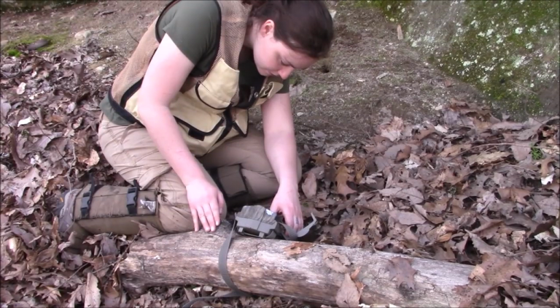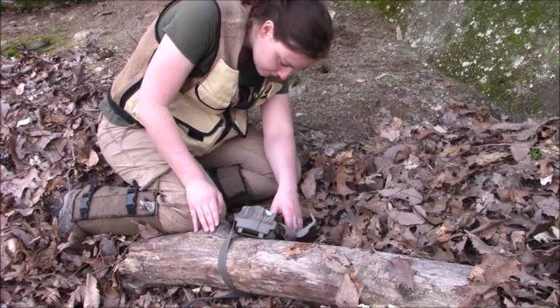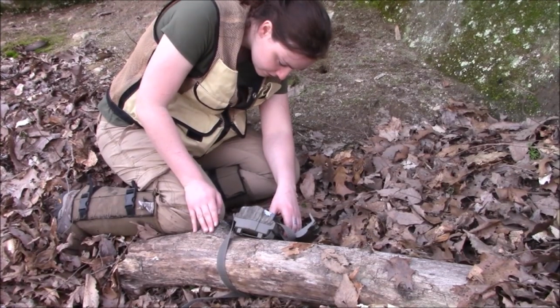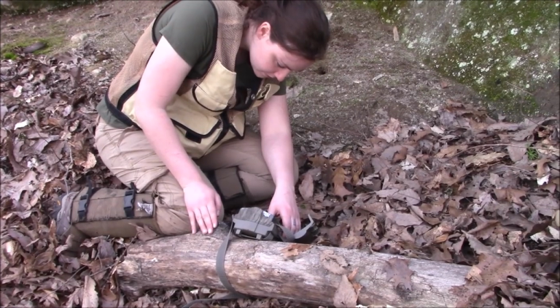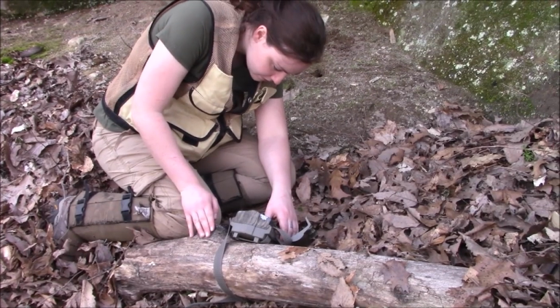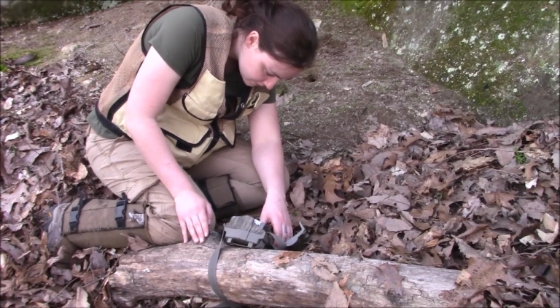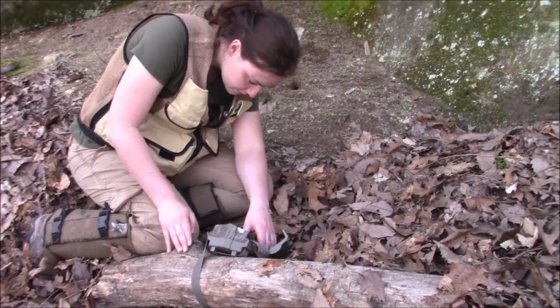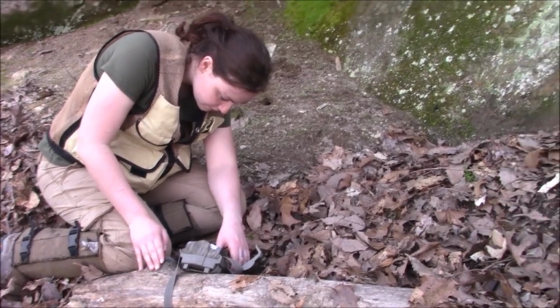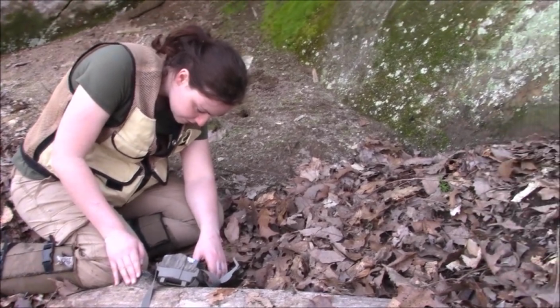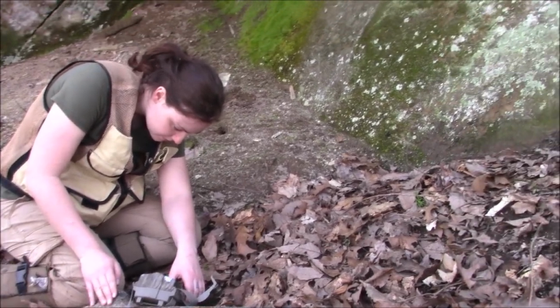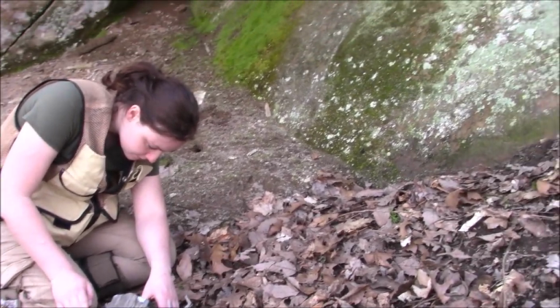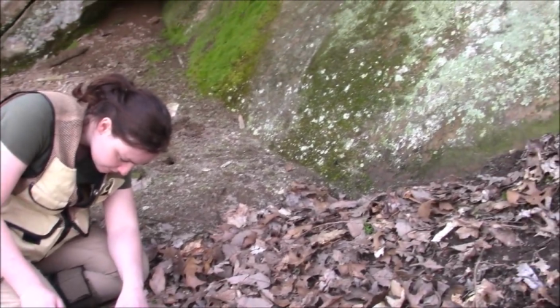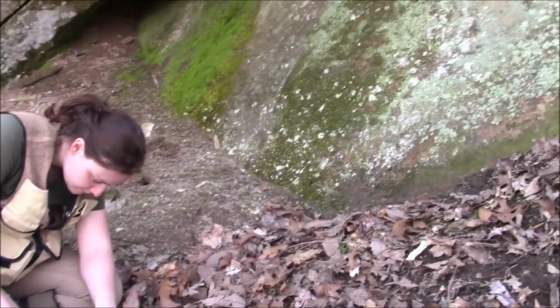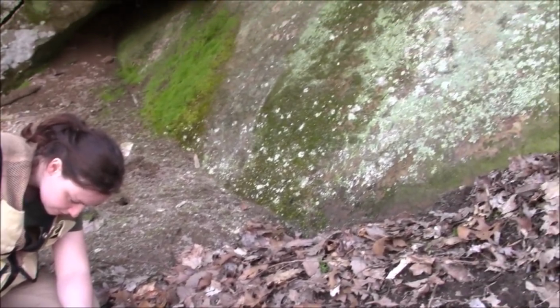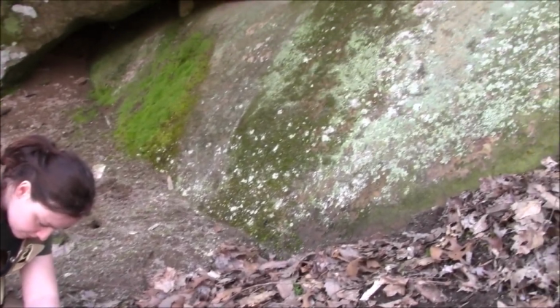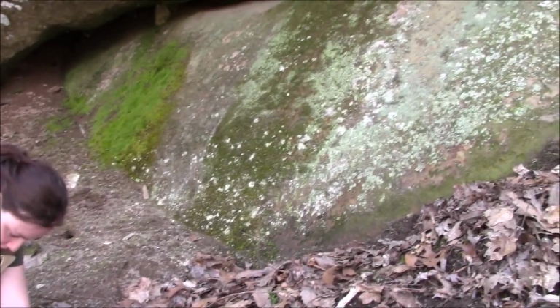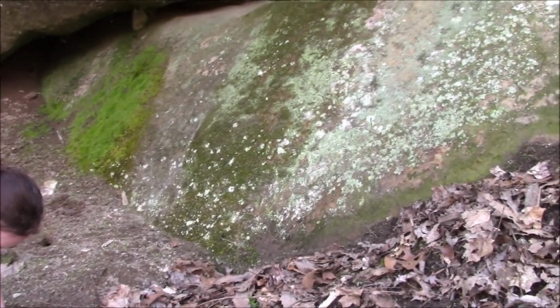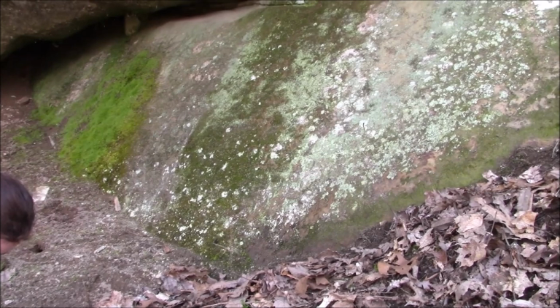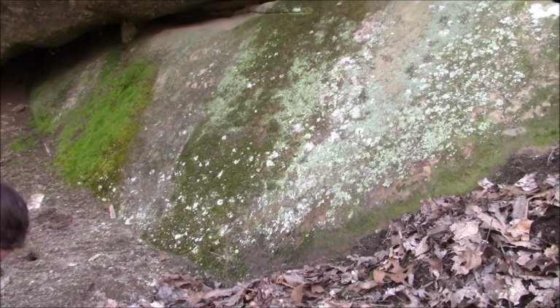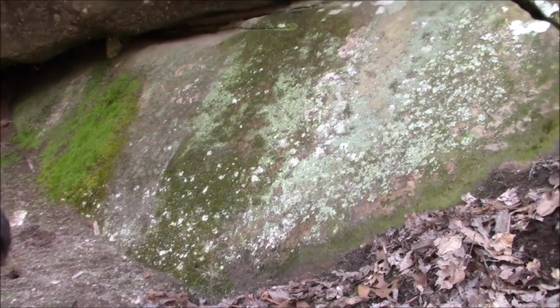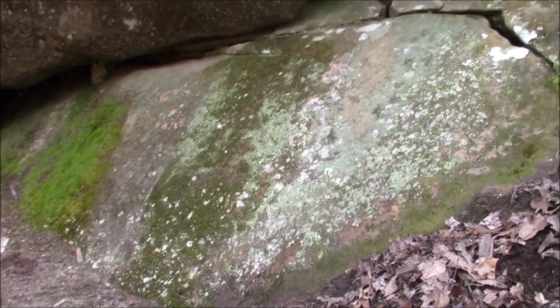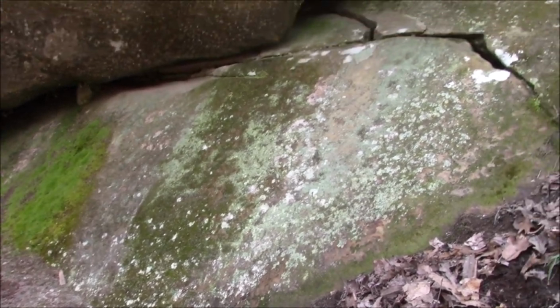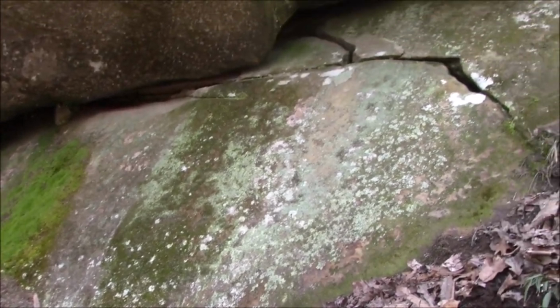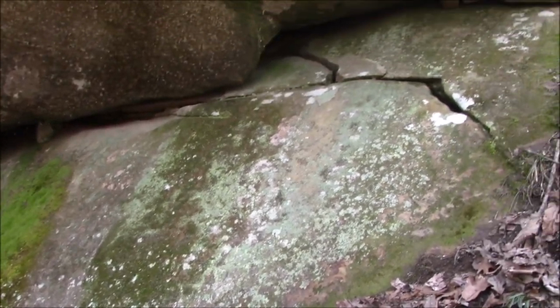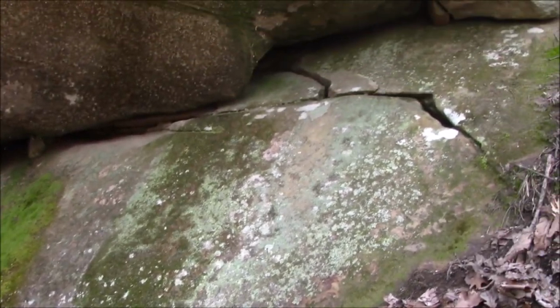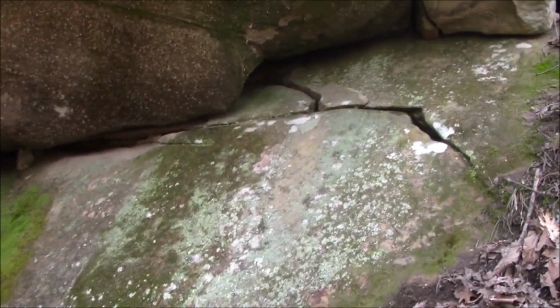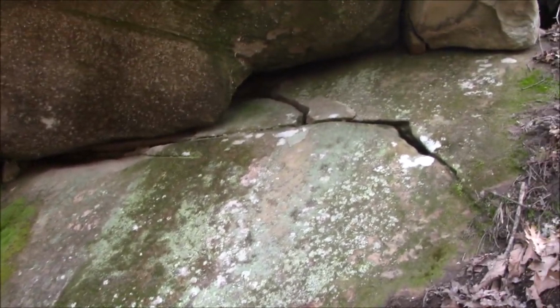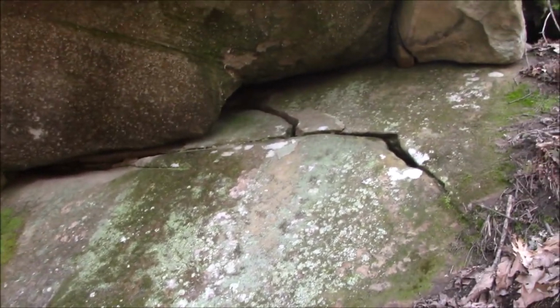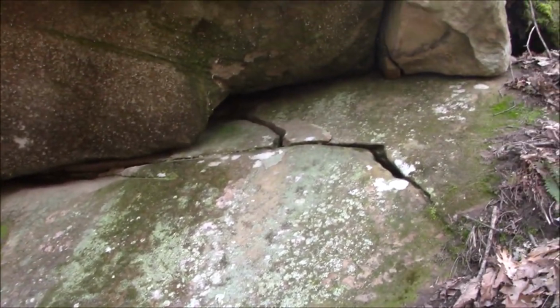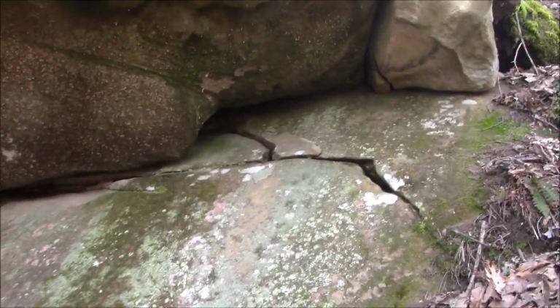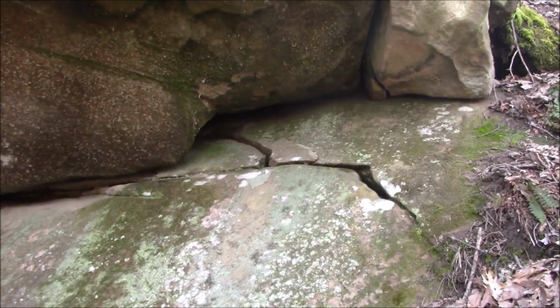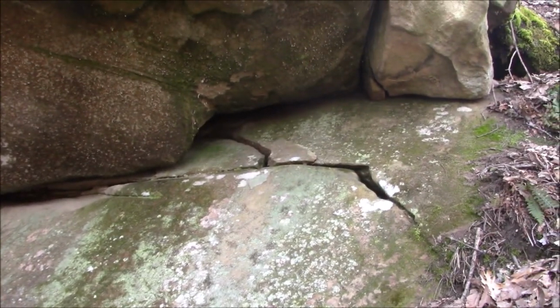With no obvious rattlesnake activity at this den today, we set cameras to capture snake activity and move on to the next den.